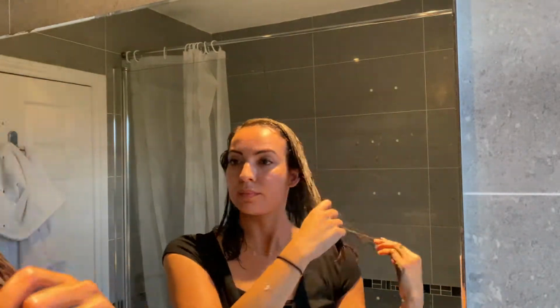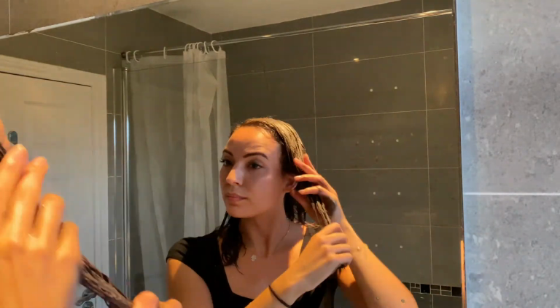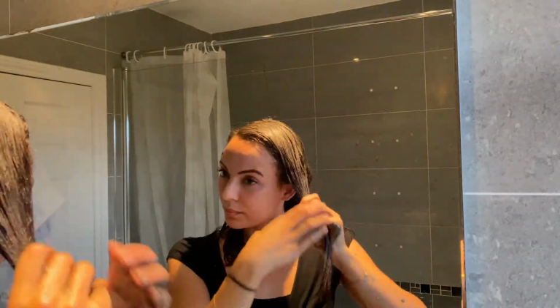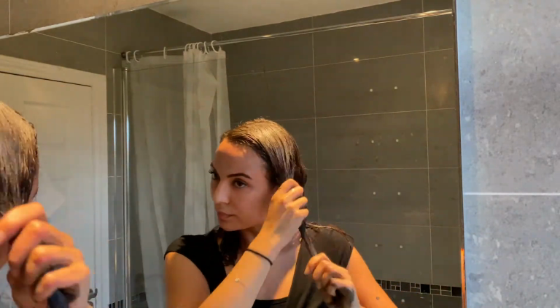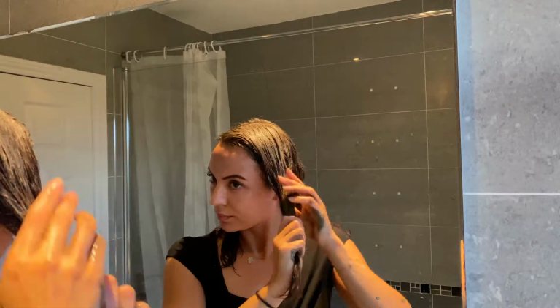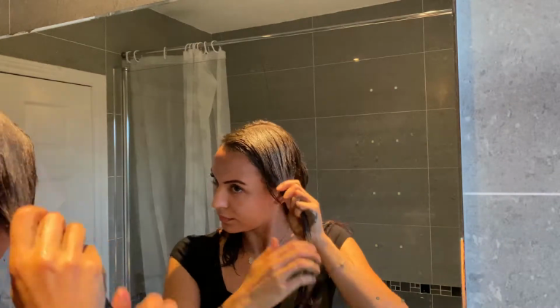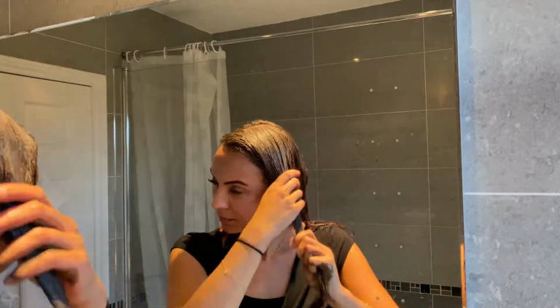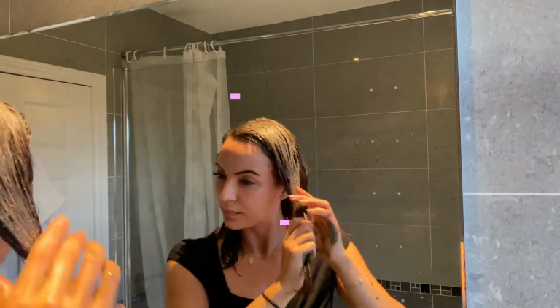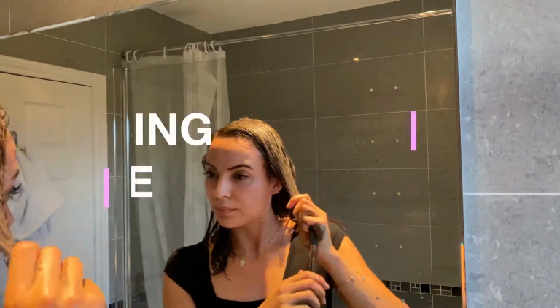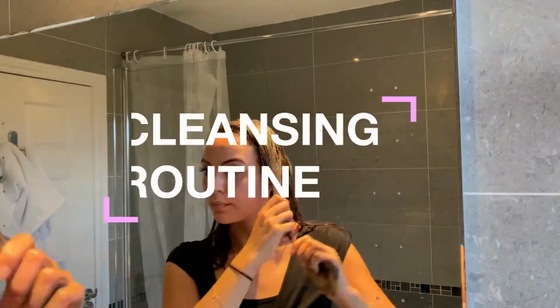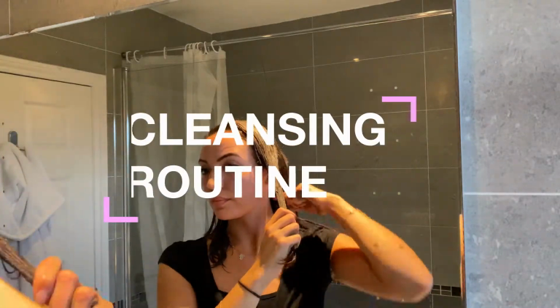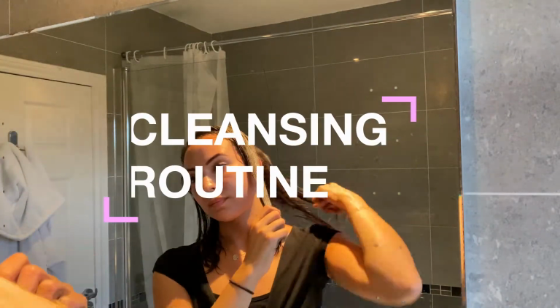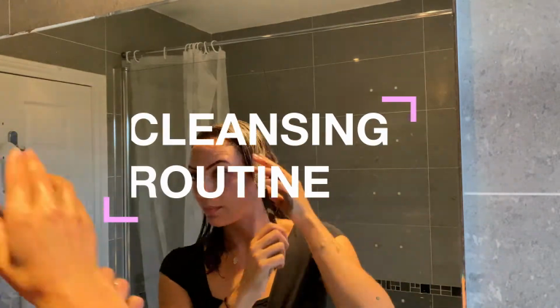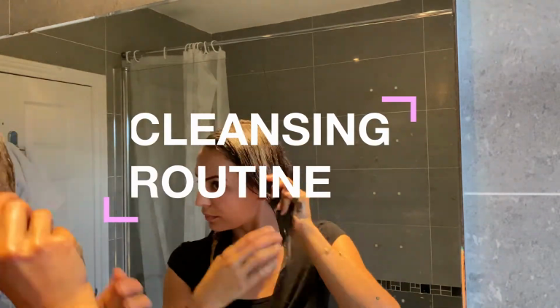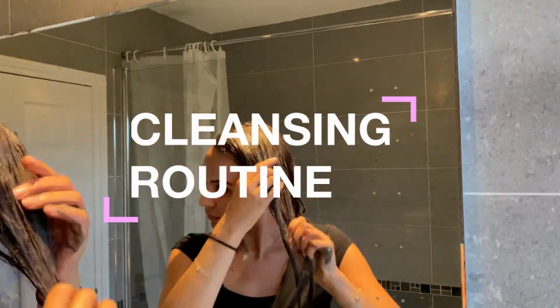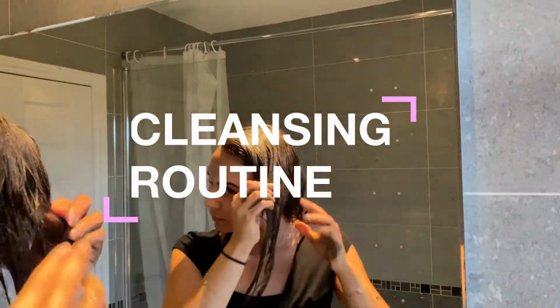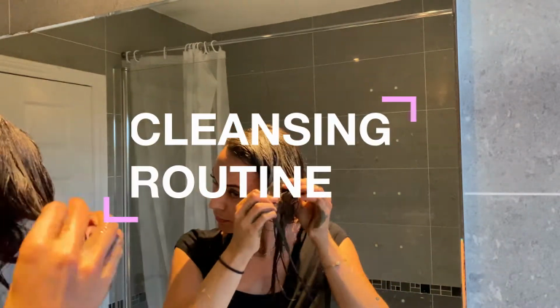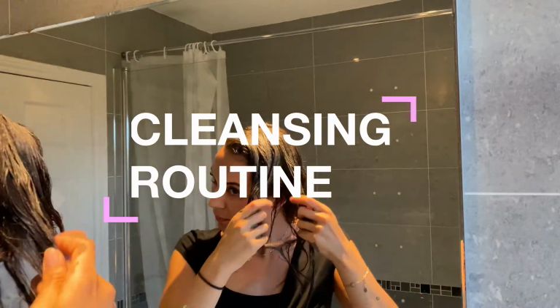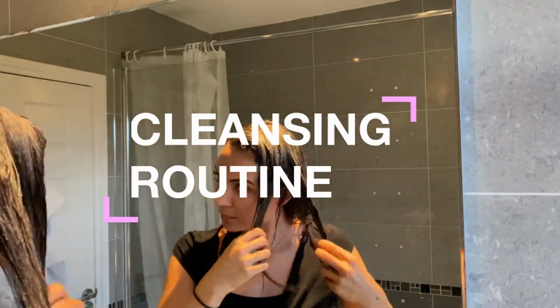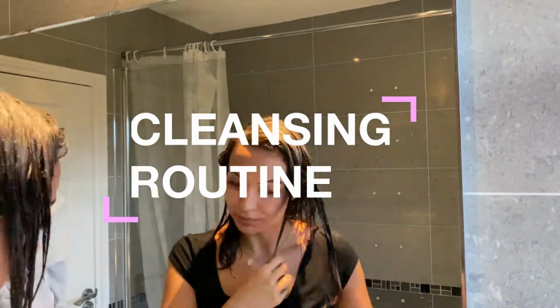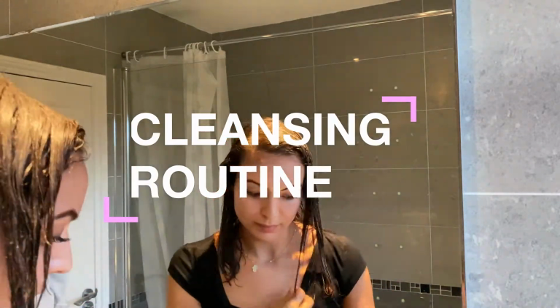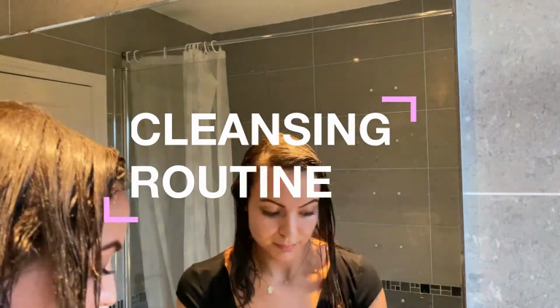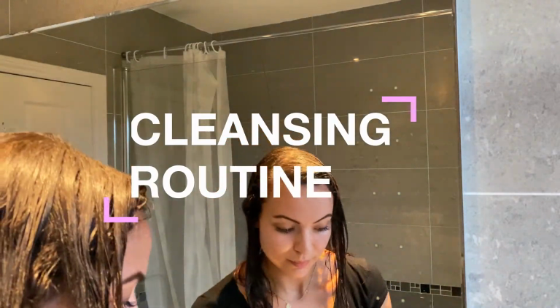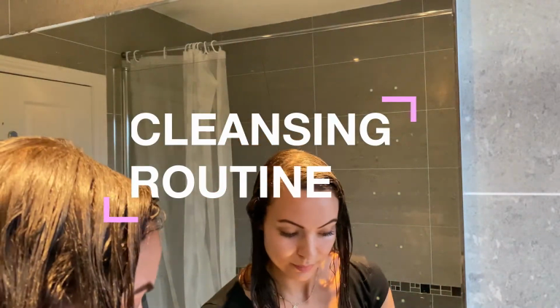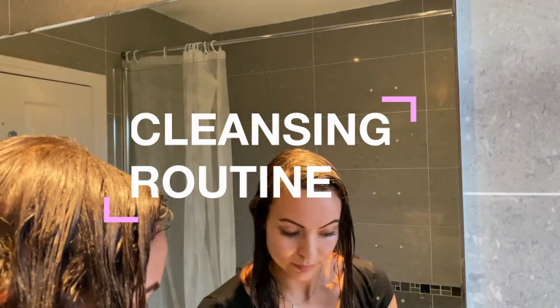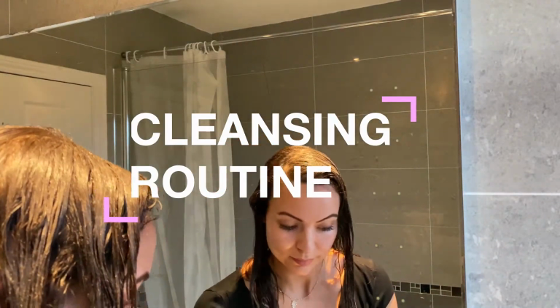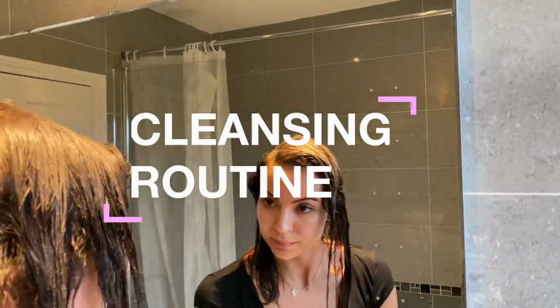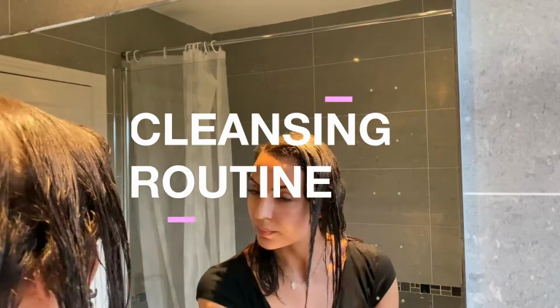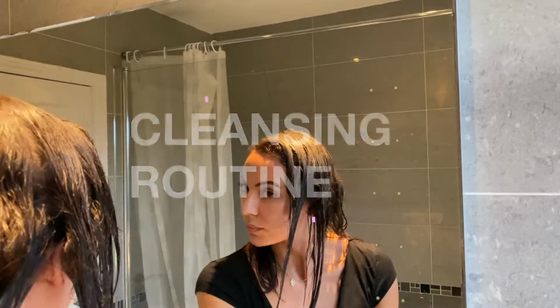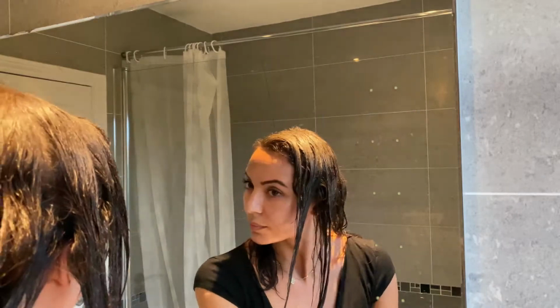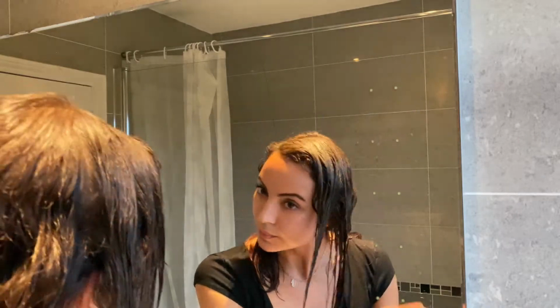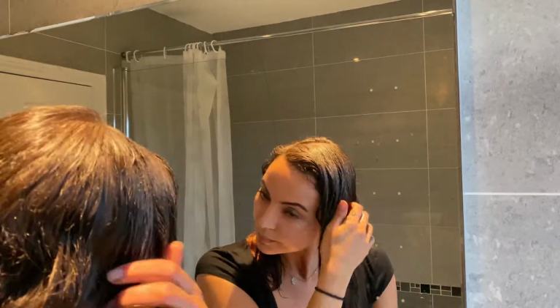This is my weekly cleansing routine. It's super cleansing, hydrating, and exfoliating.